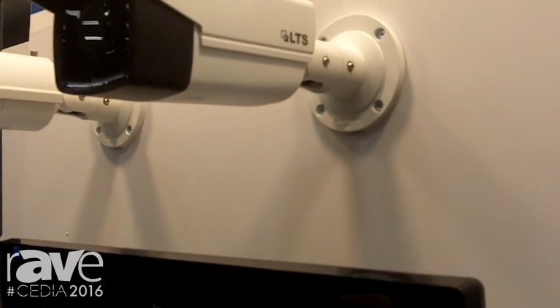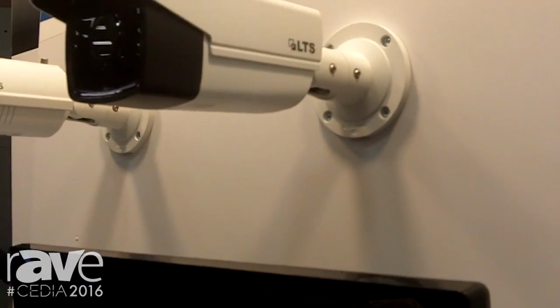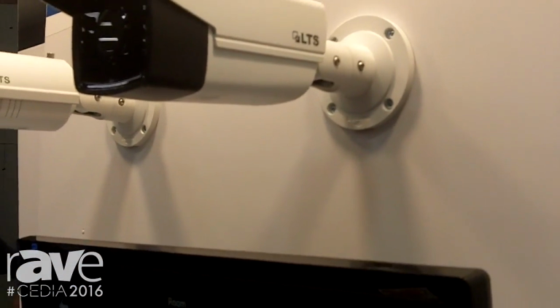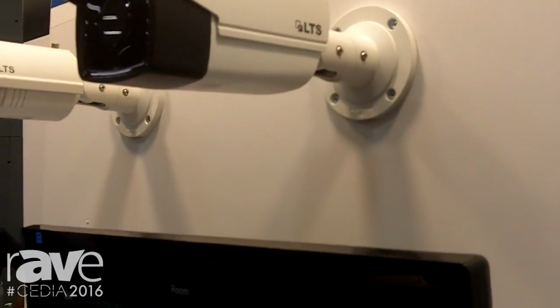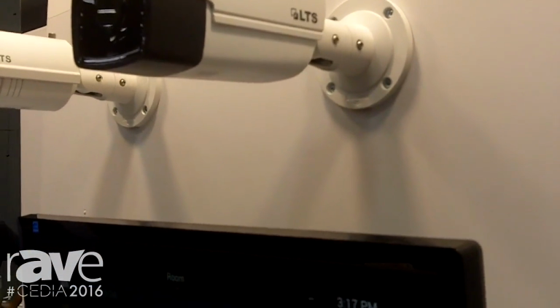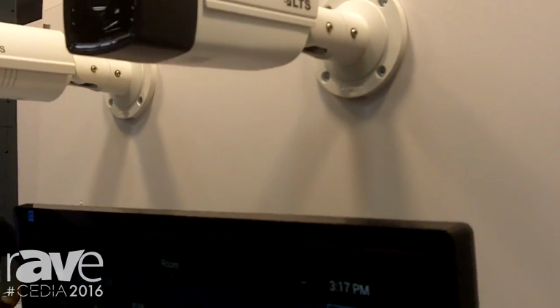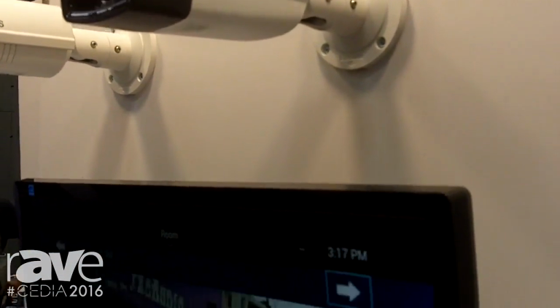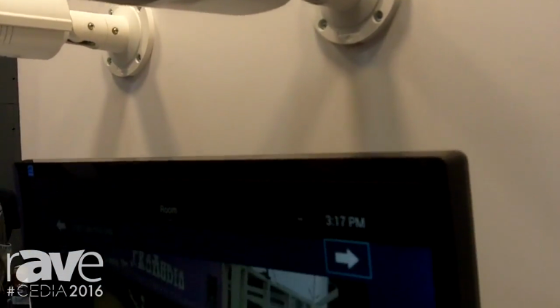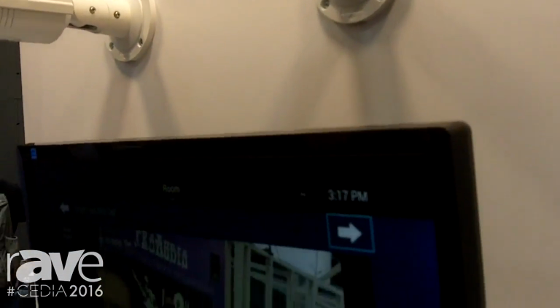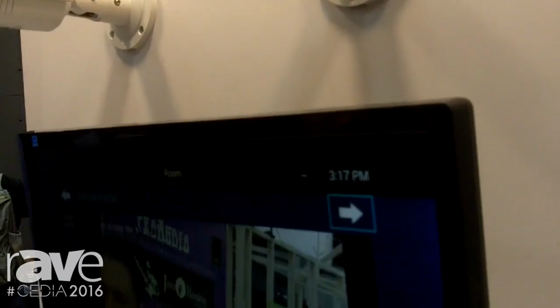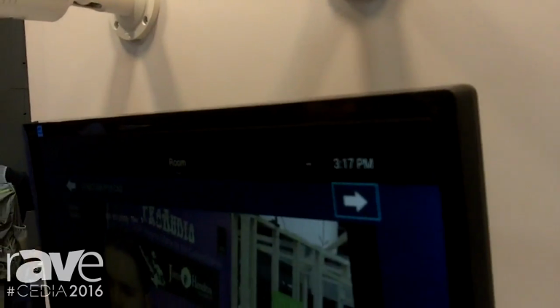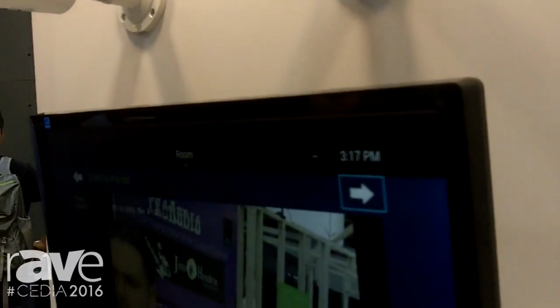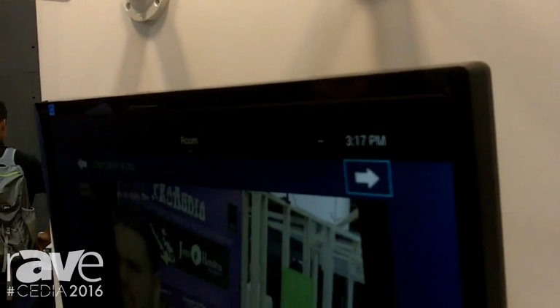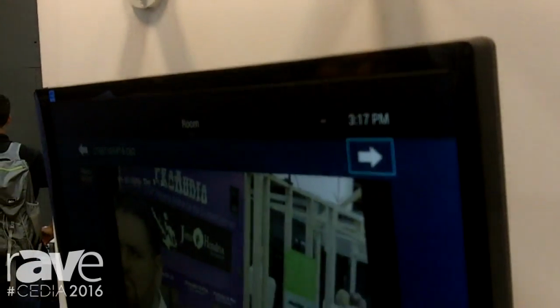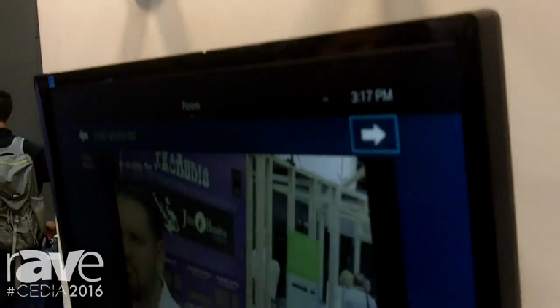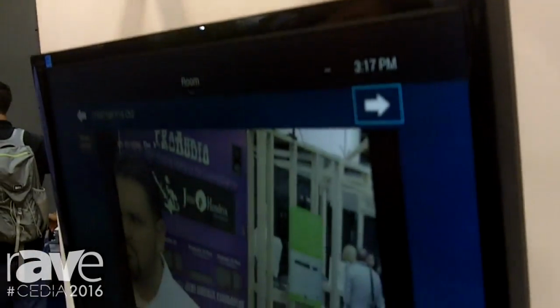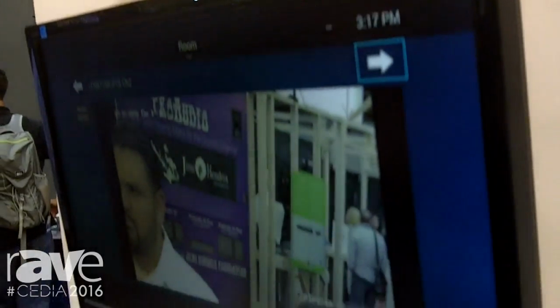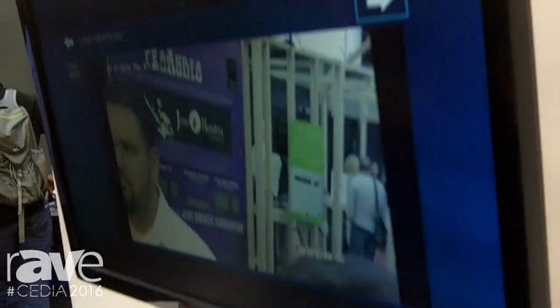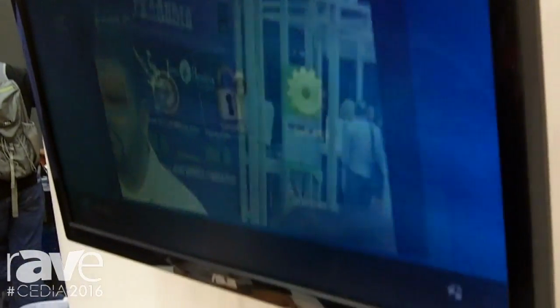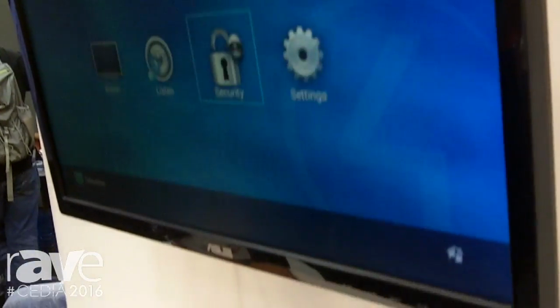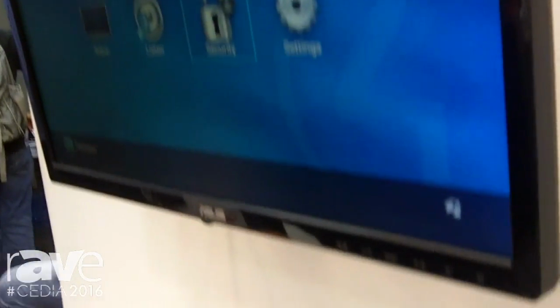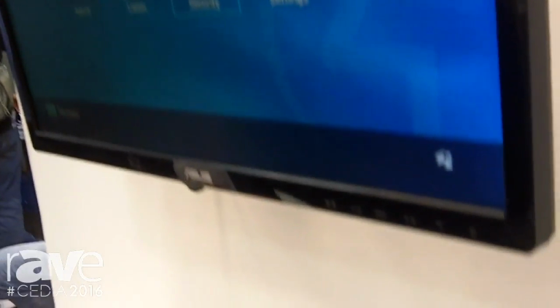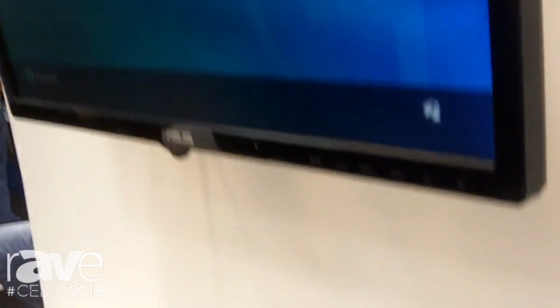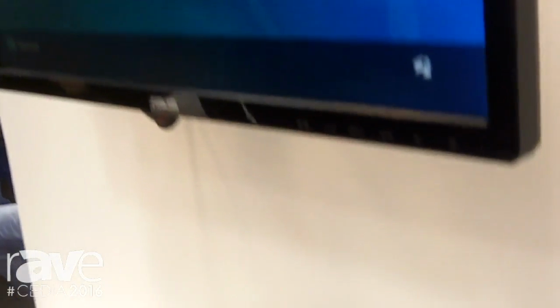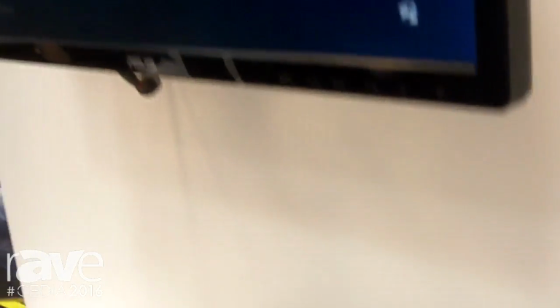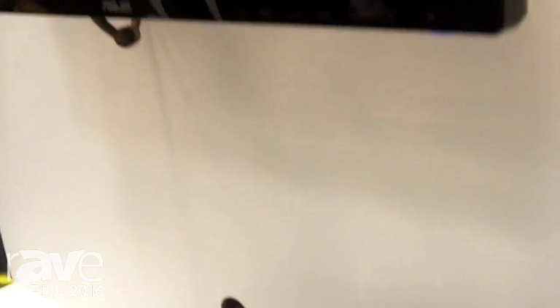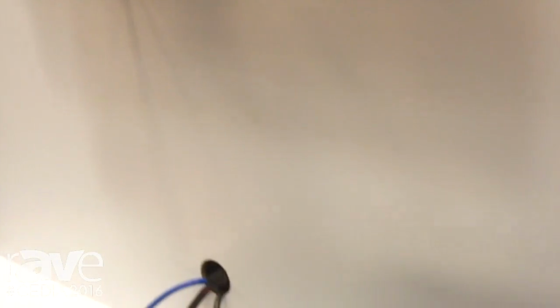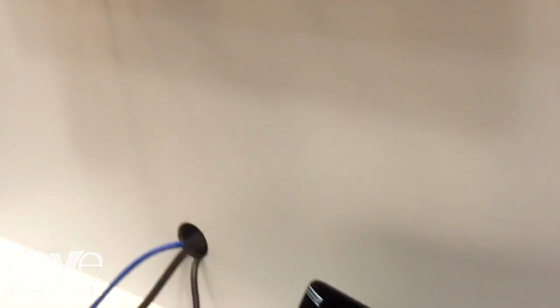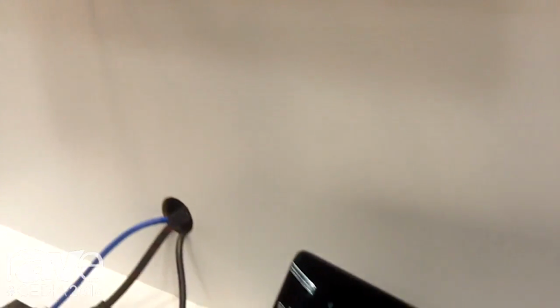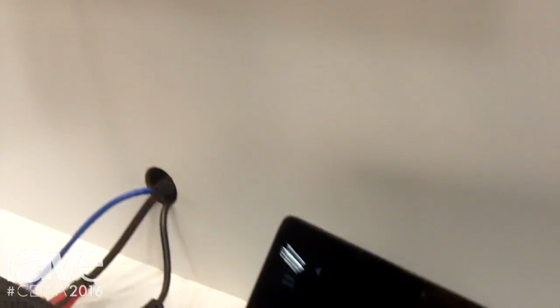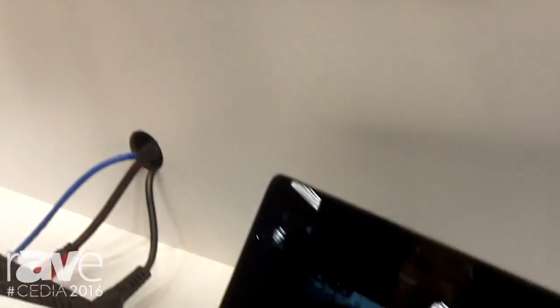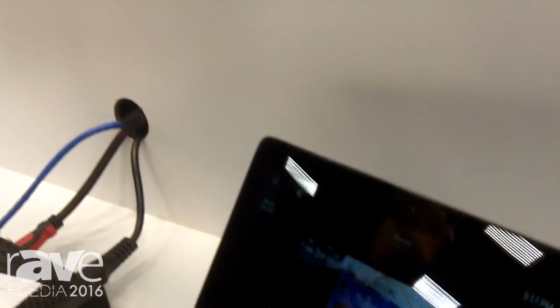Manny will show you how it's connected to our NVR, or you could just live view with the Control 4.